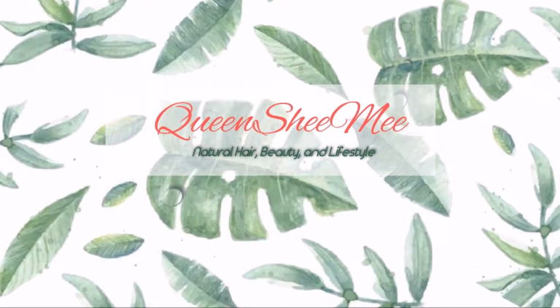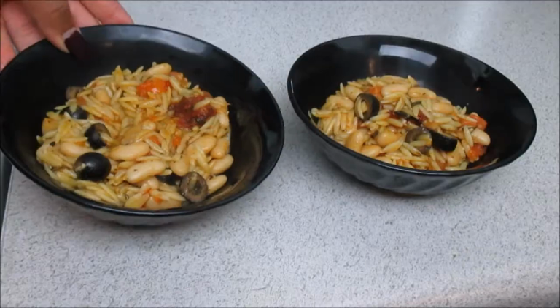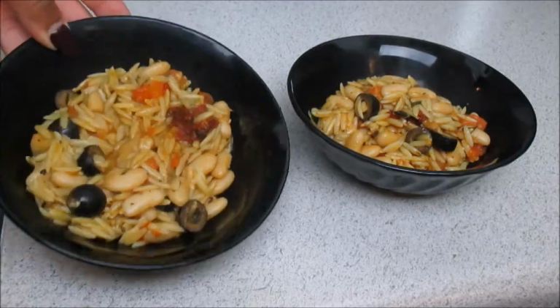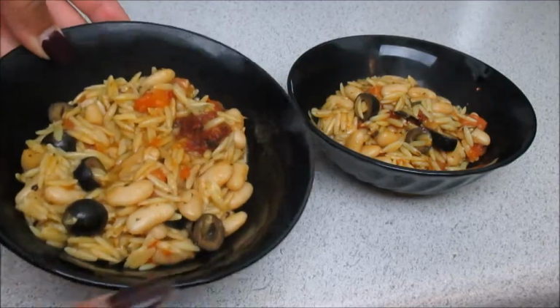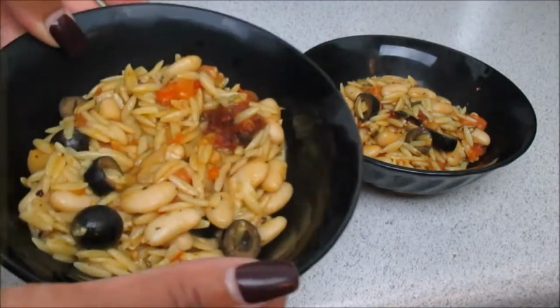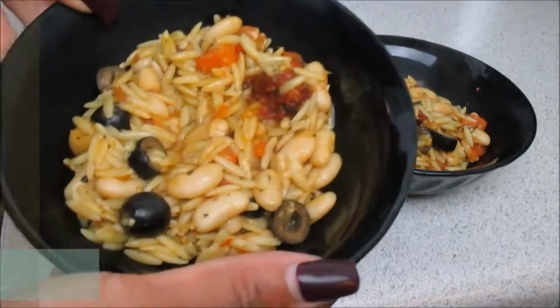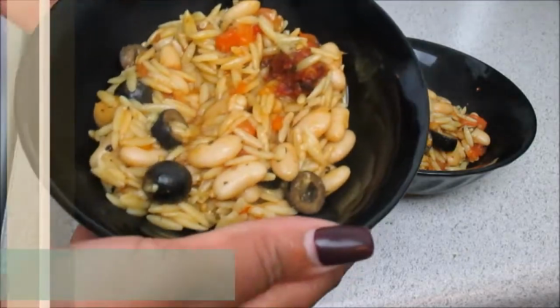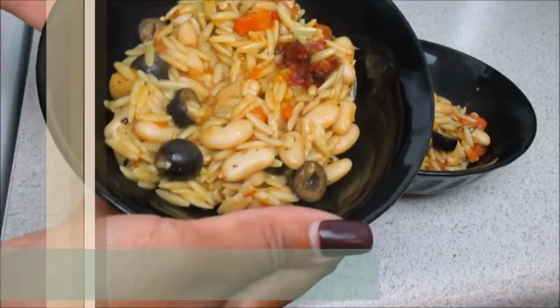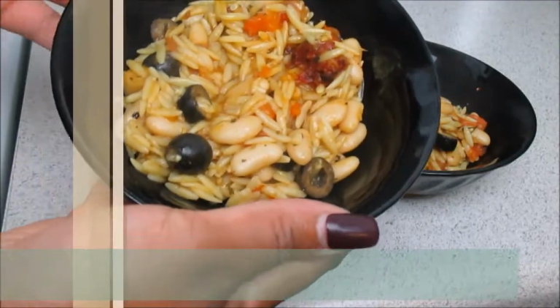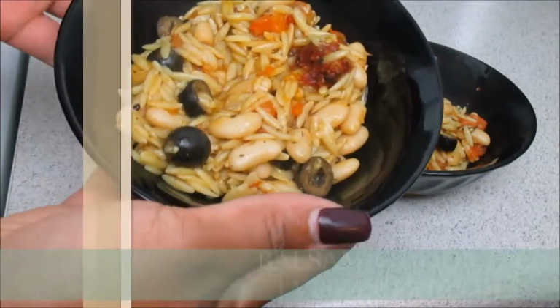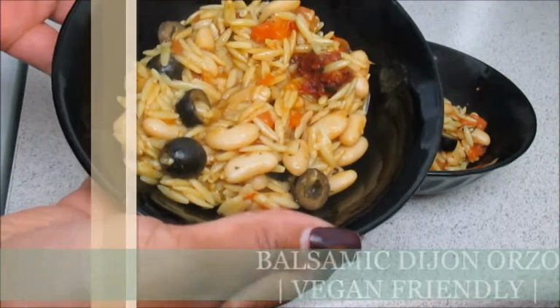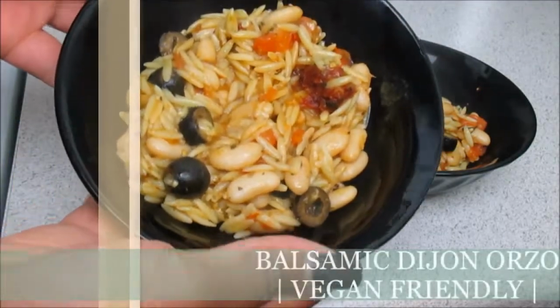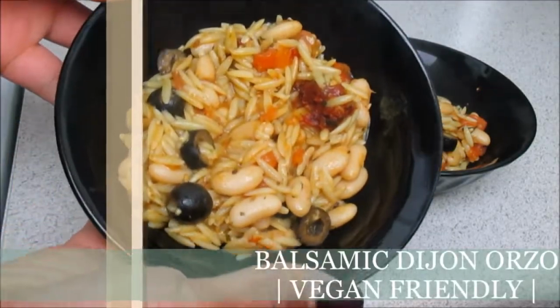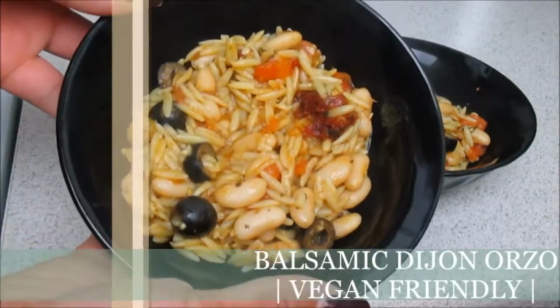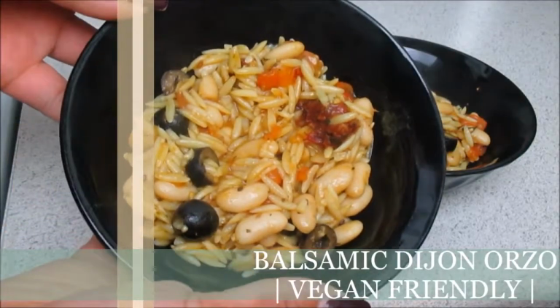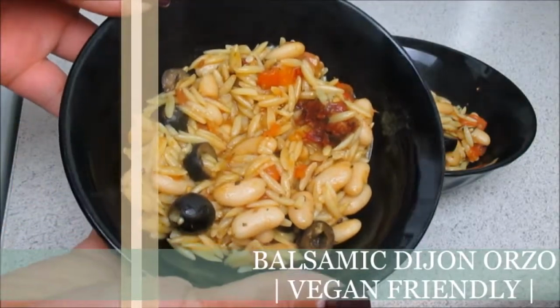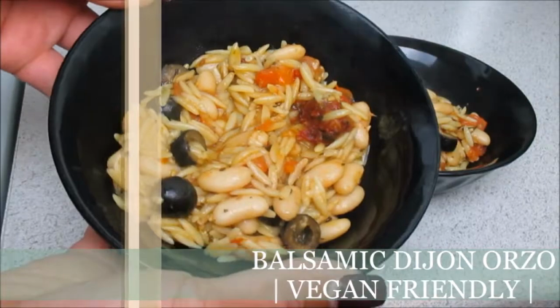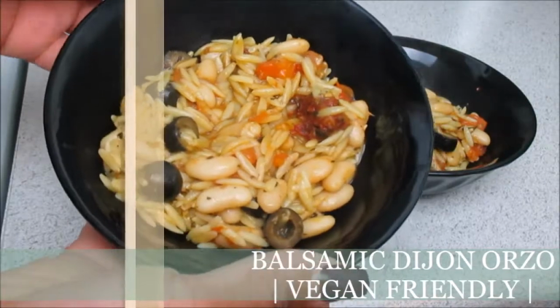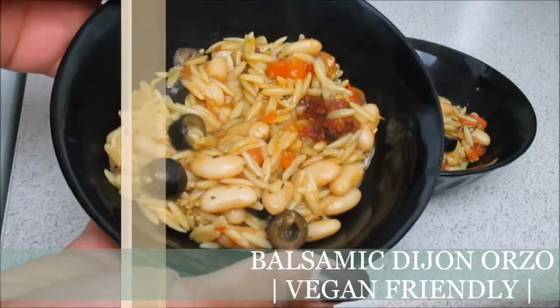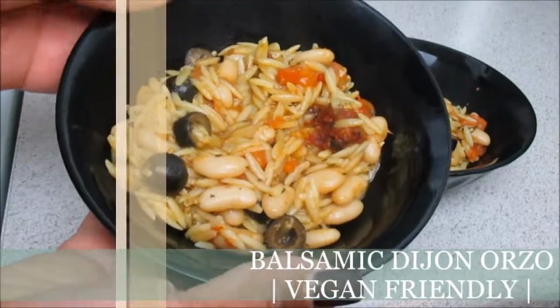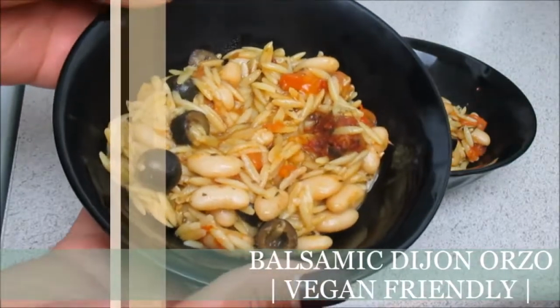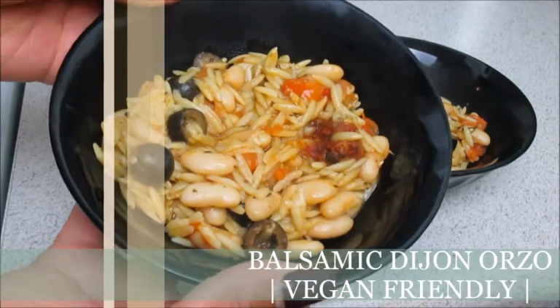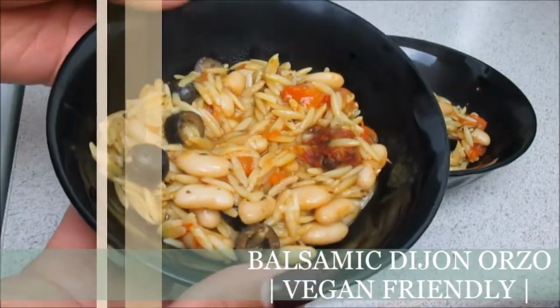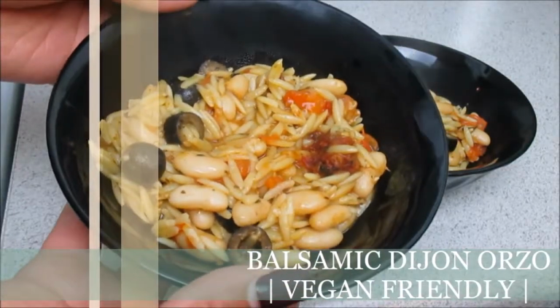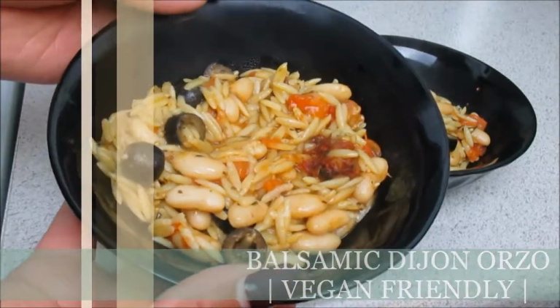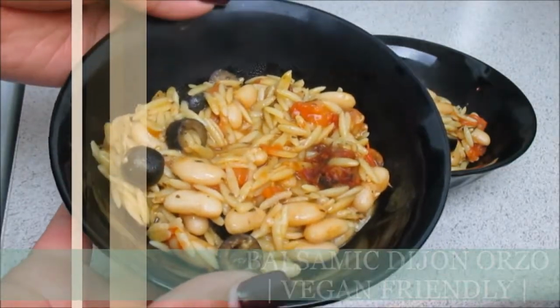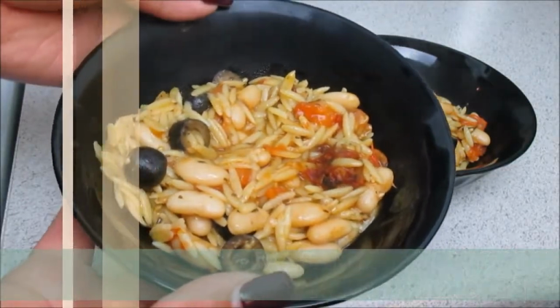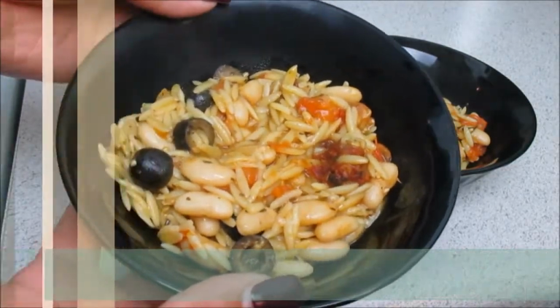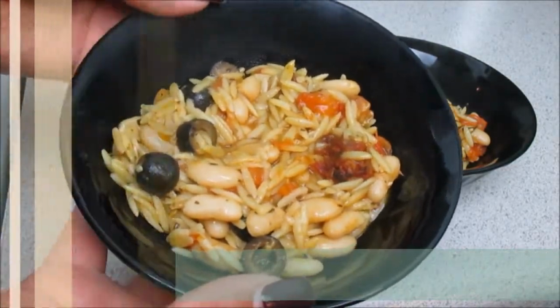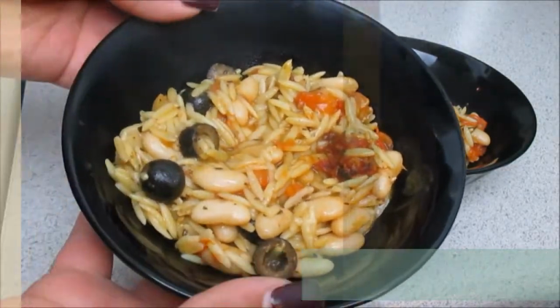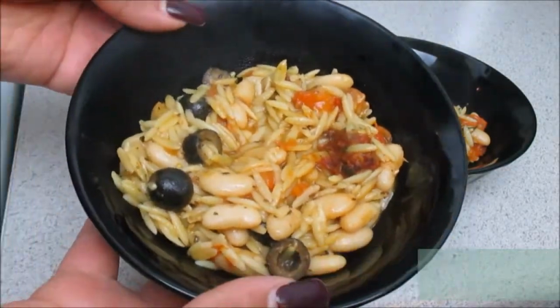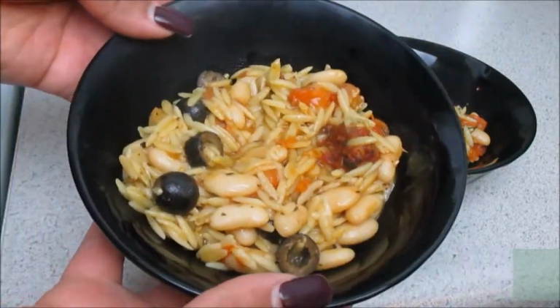Hello Queens! Welcome back! Today we will be making a balsamic Dijon orzo. This is a vegan friendly dish.